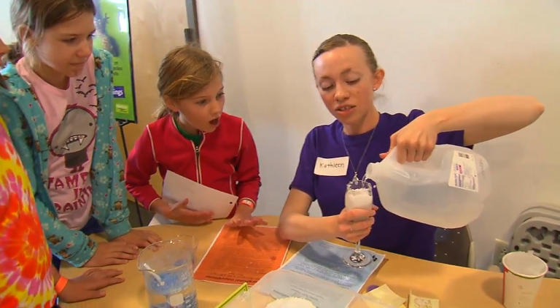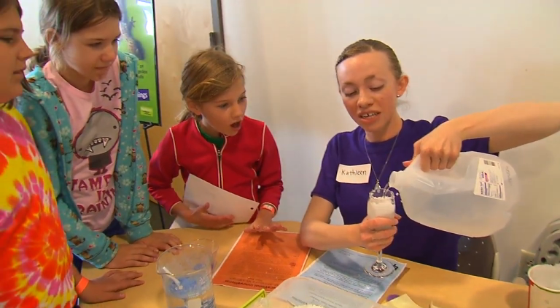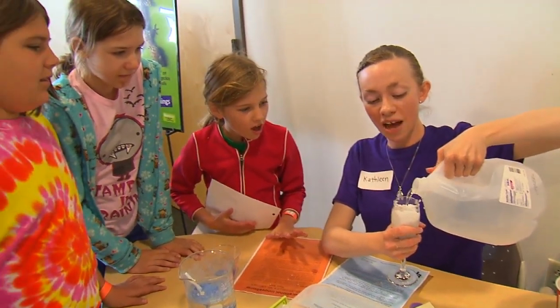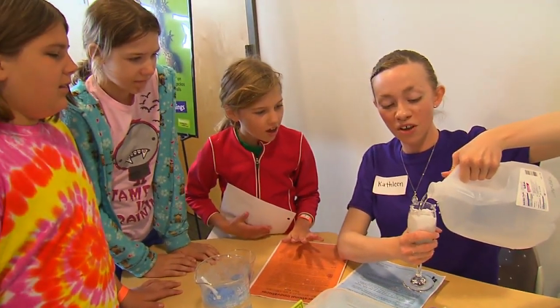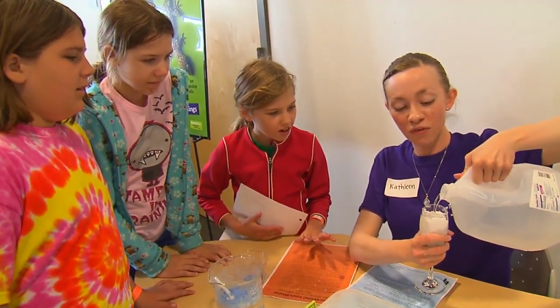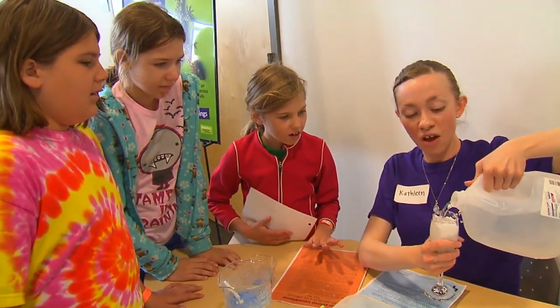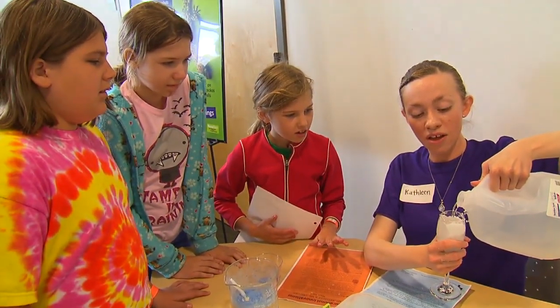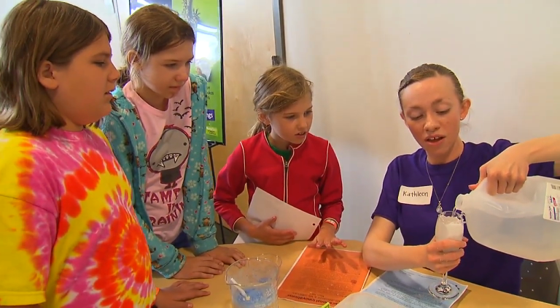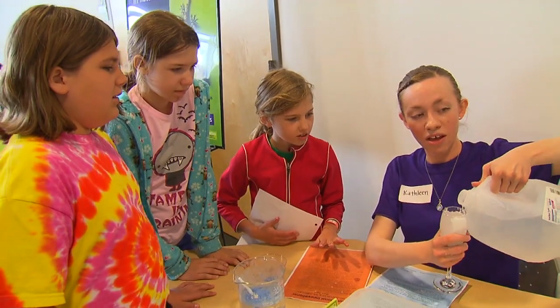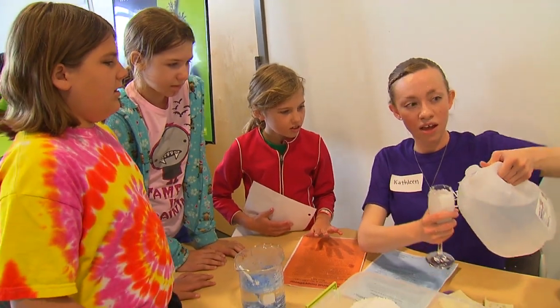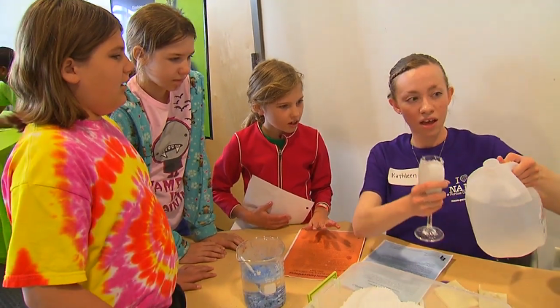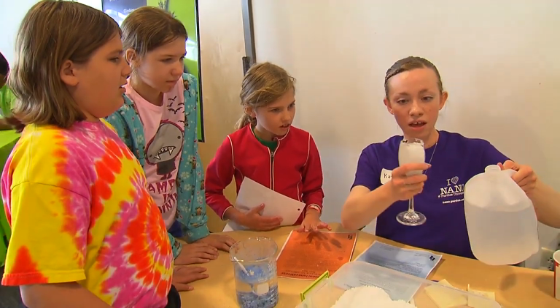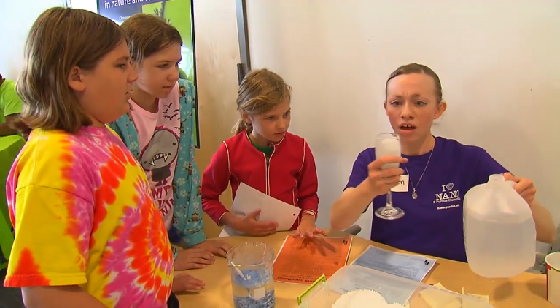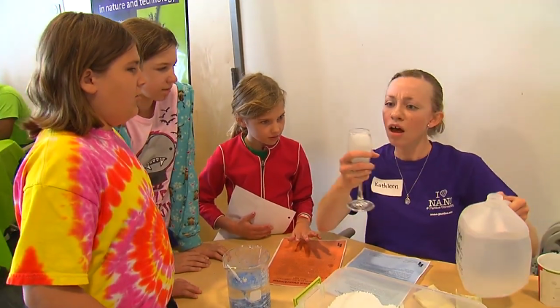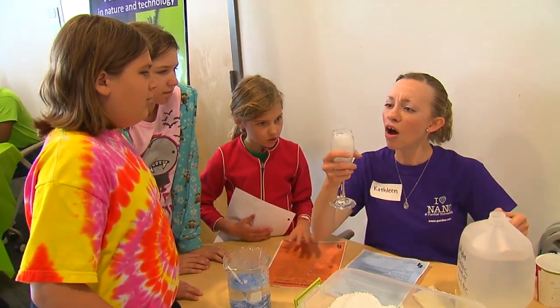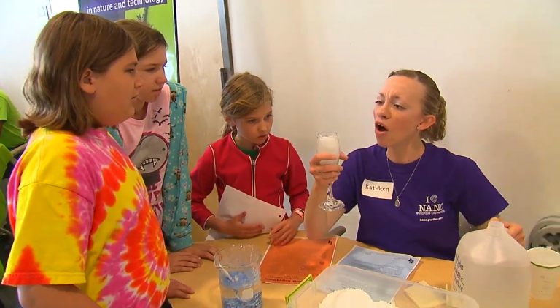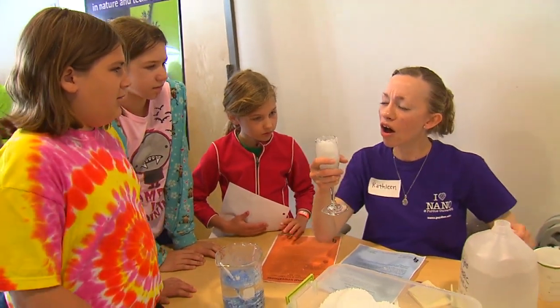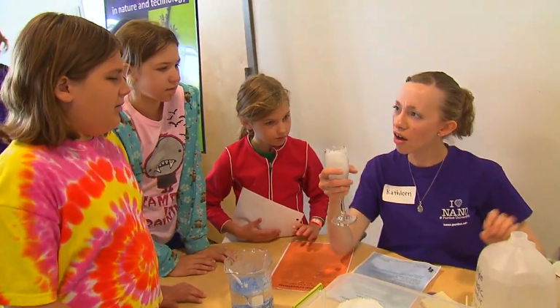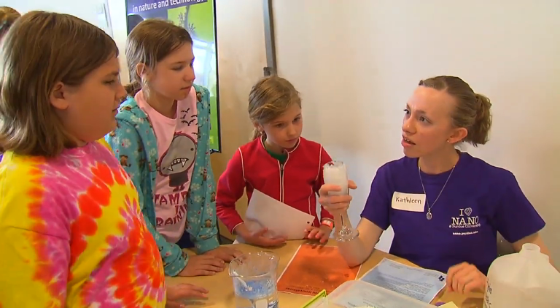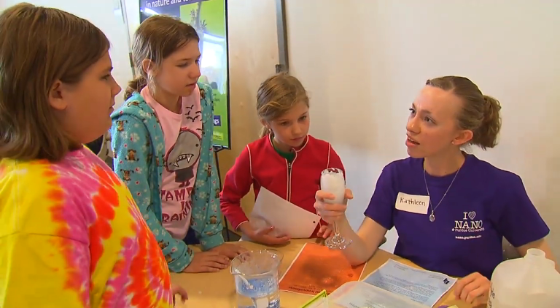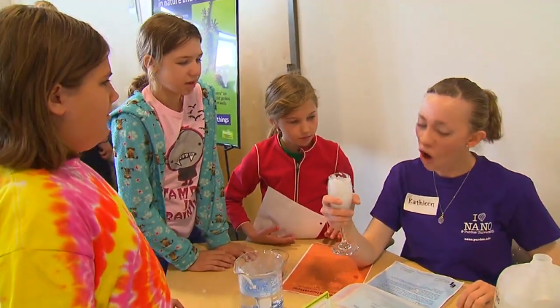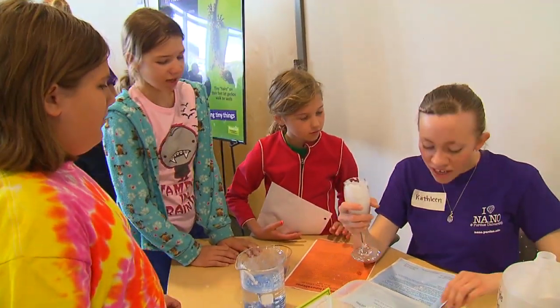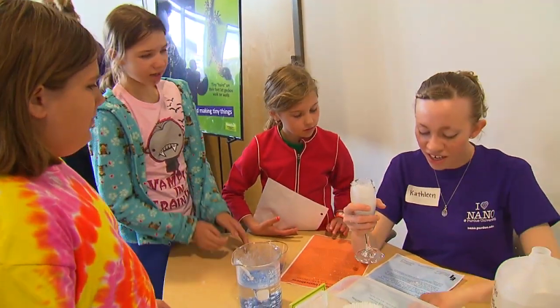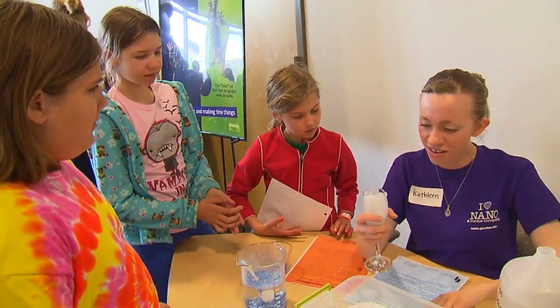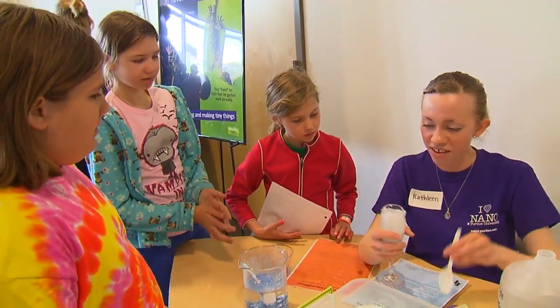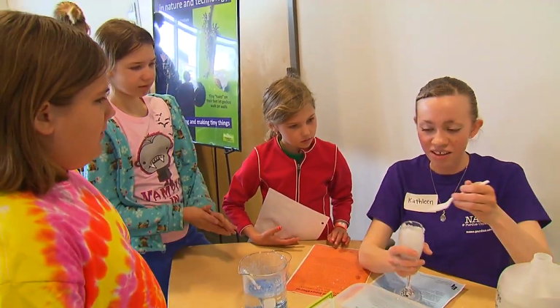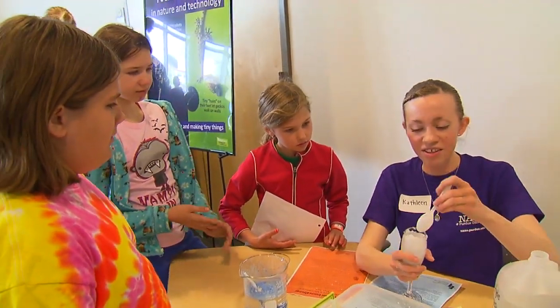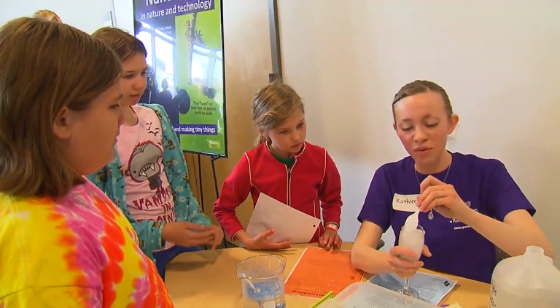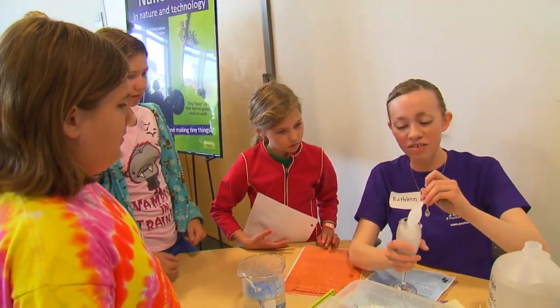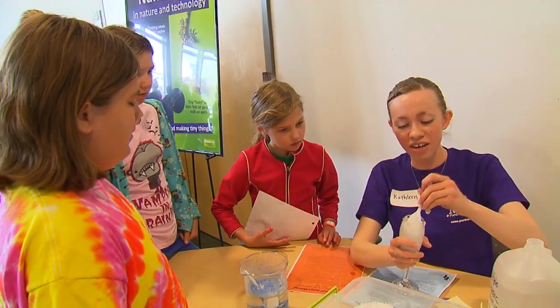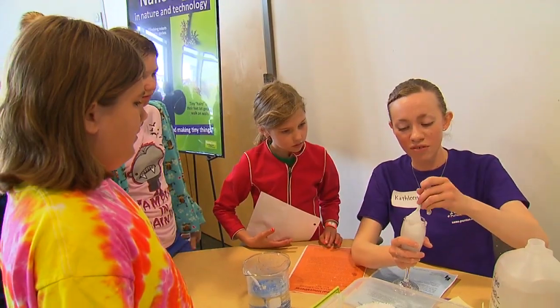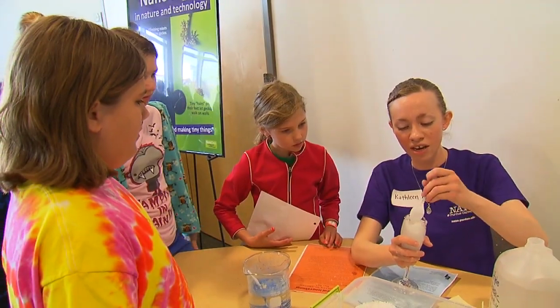Do you think that cup is going to overflow? No. Oh my goodness! Let's see if we can stir it. Can we stir it?